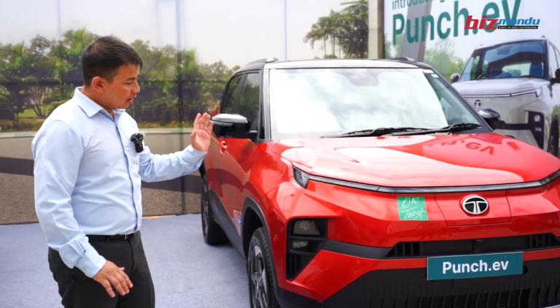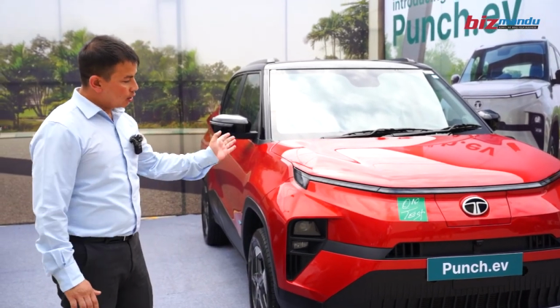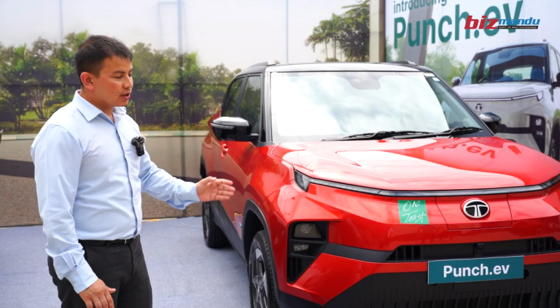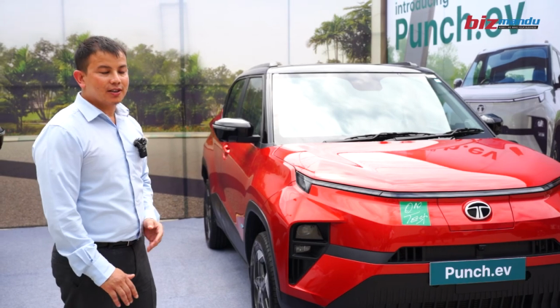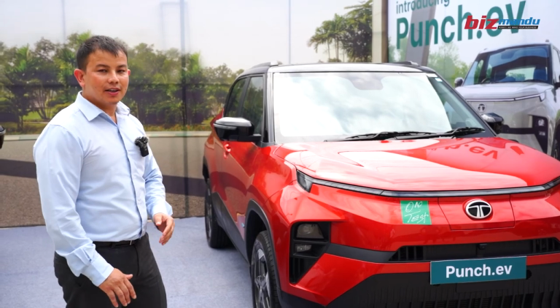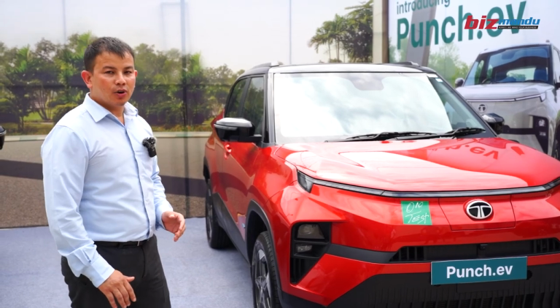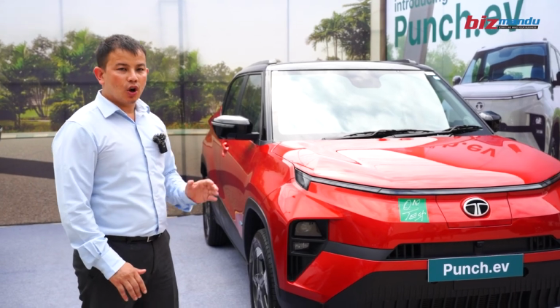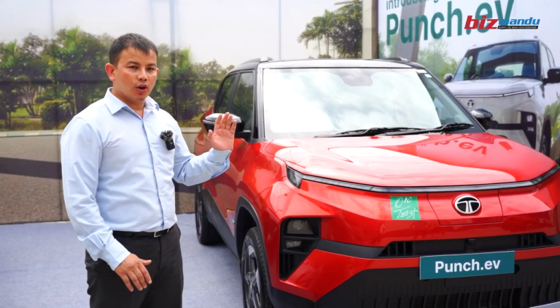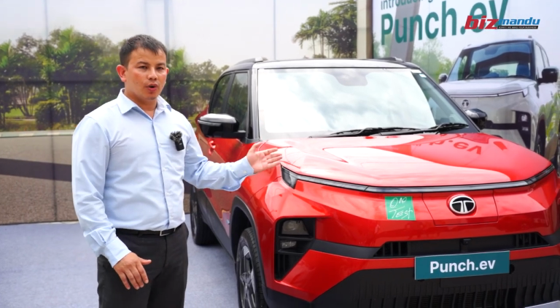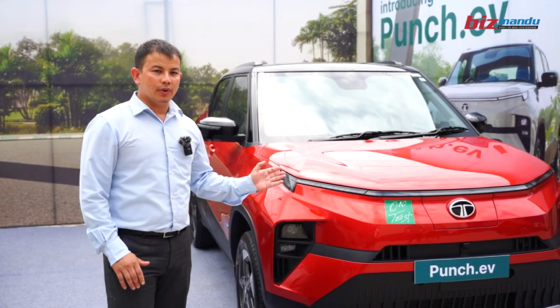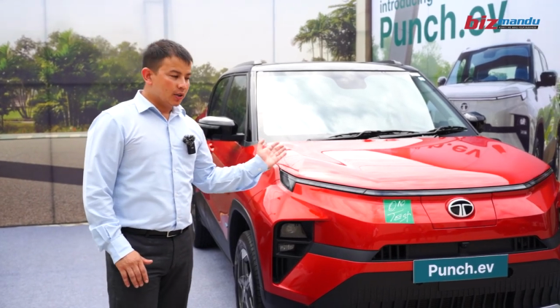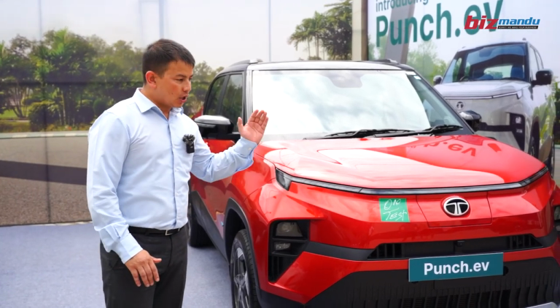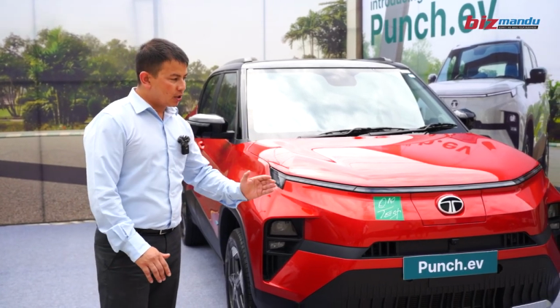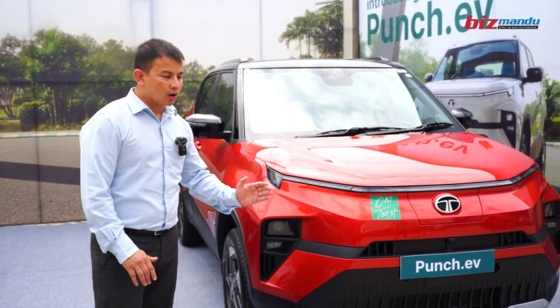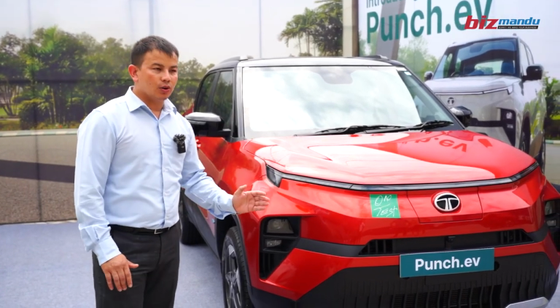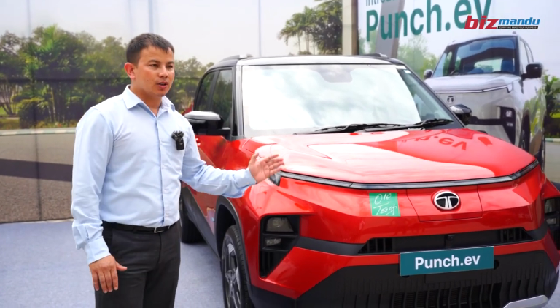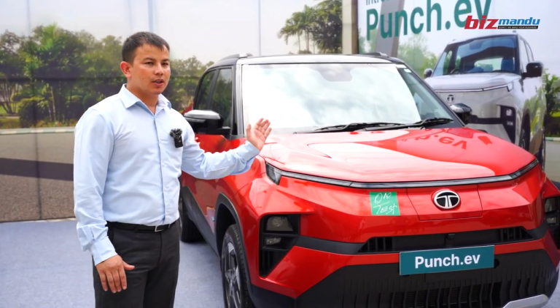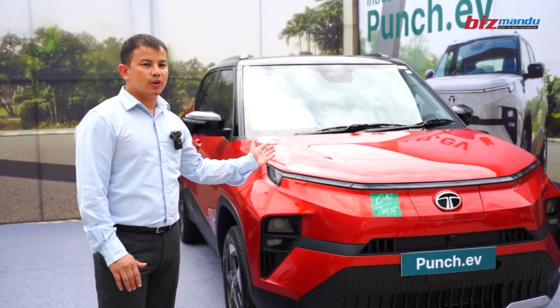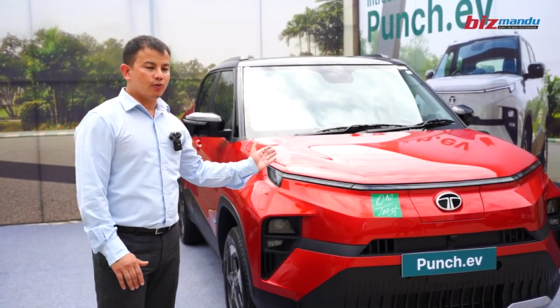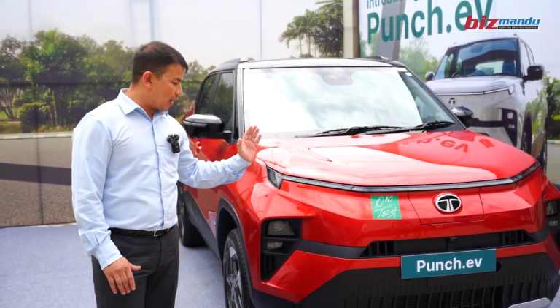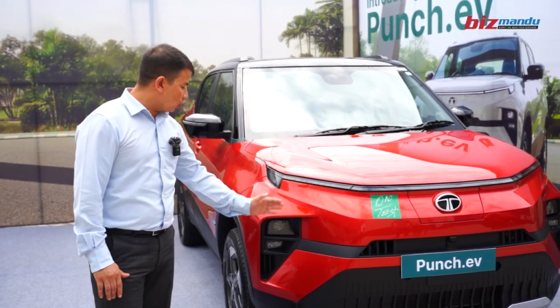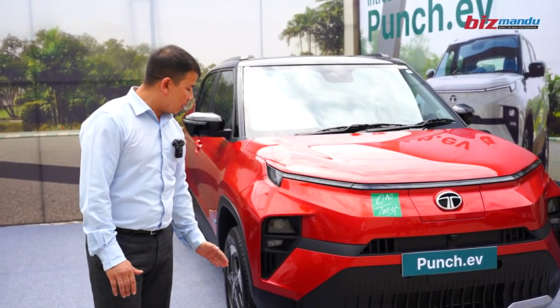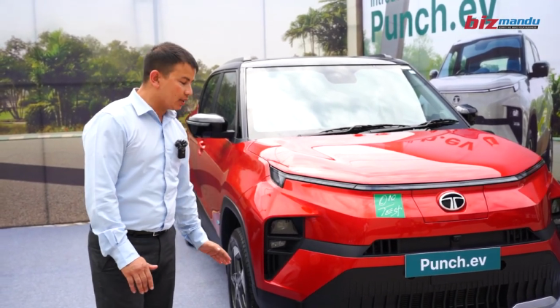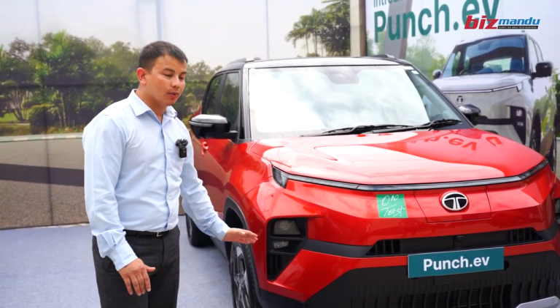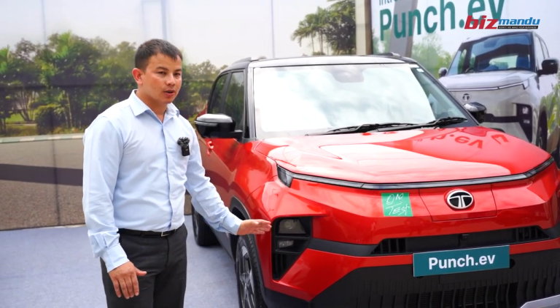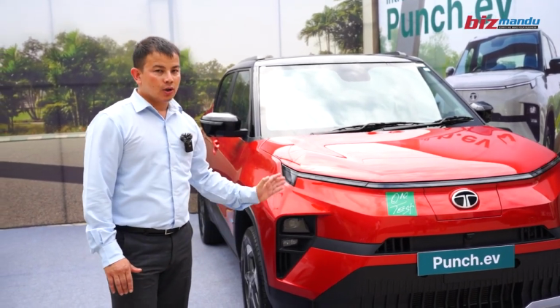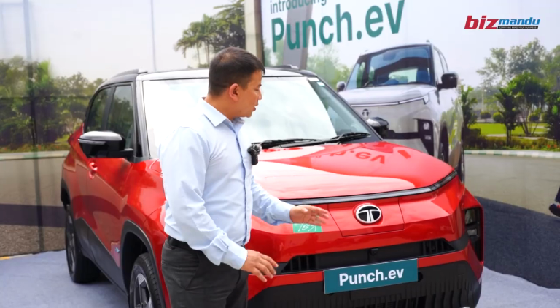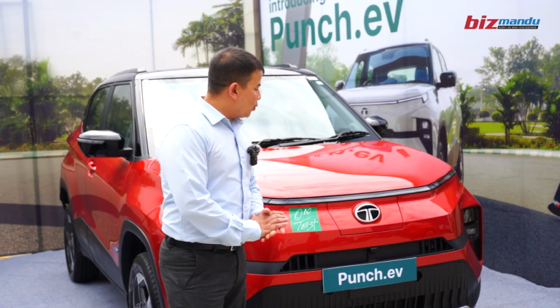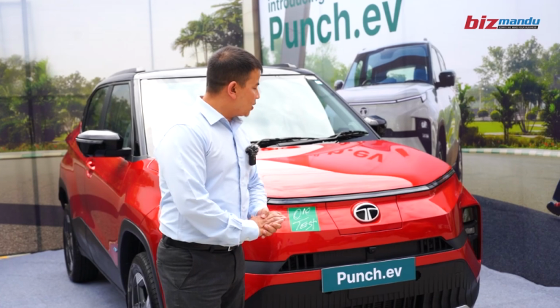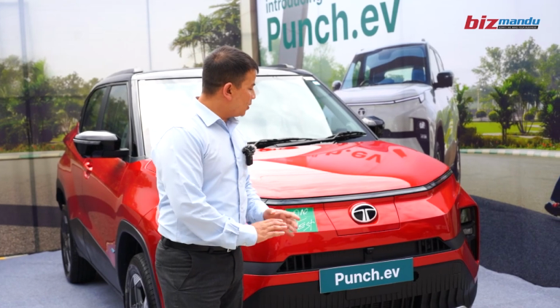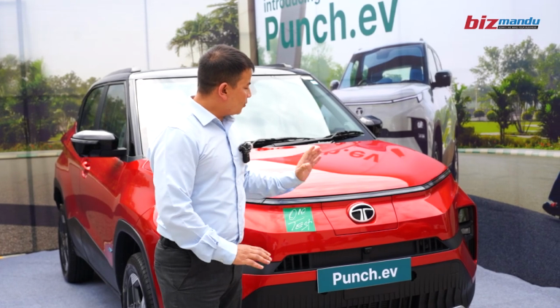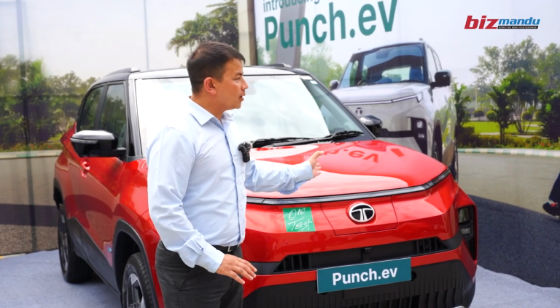The cornering fog lamps are automatic at a 60-degree turn. There are also charging points on the front of the vehicle.